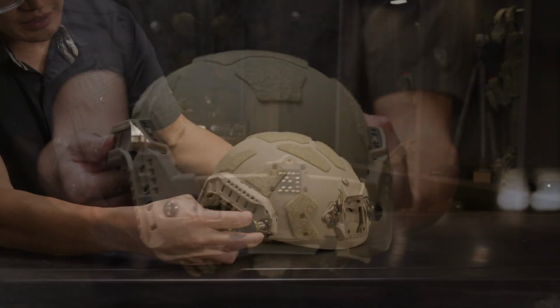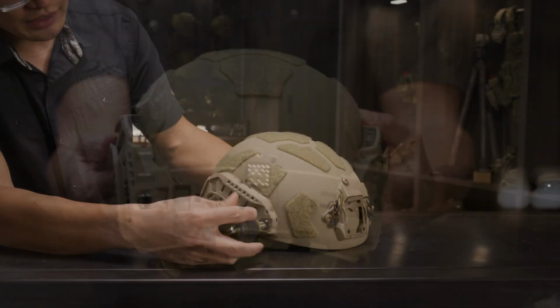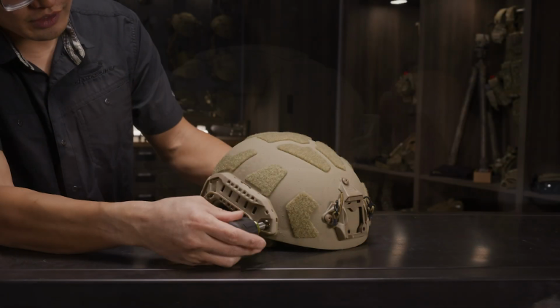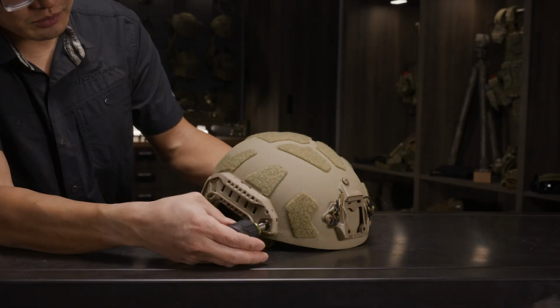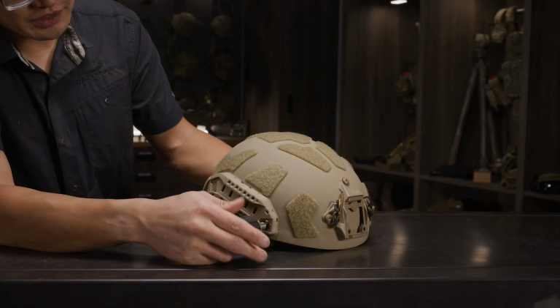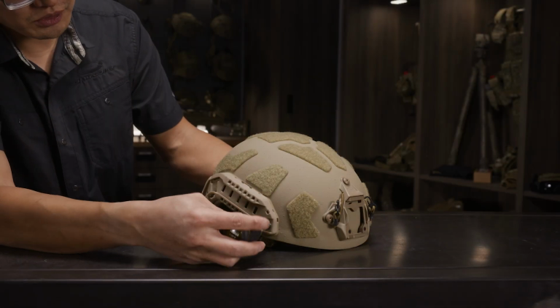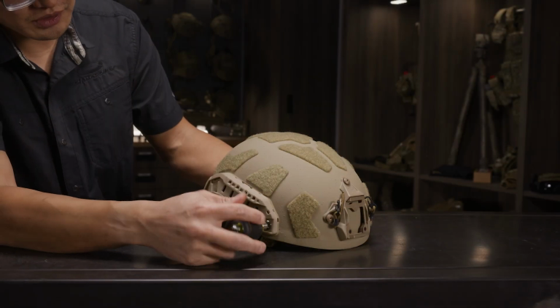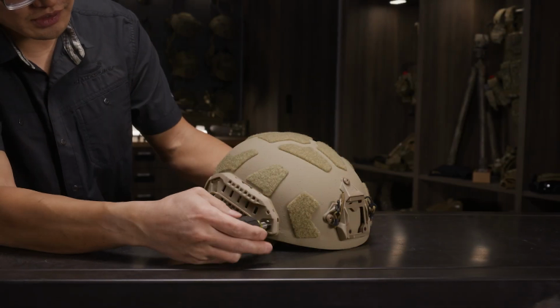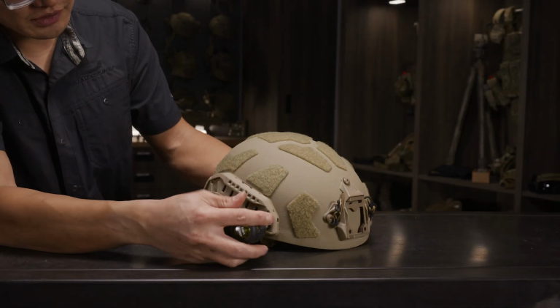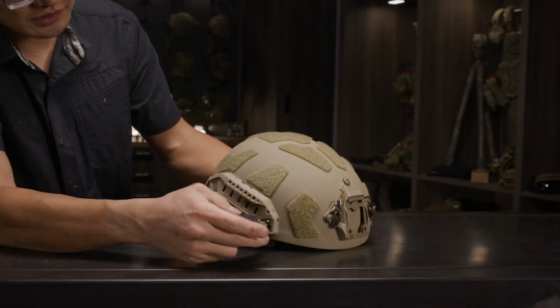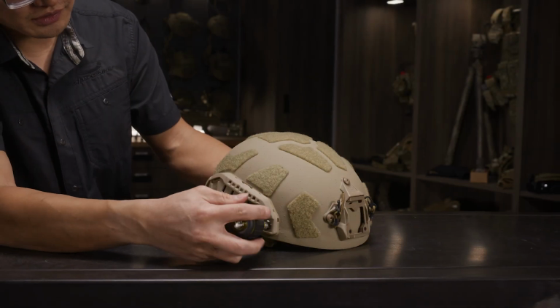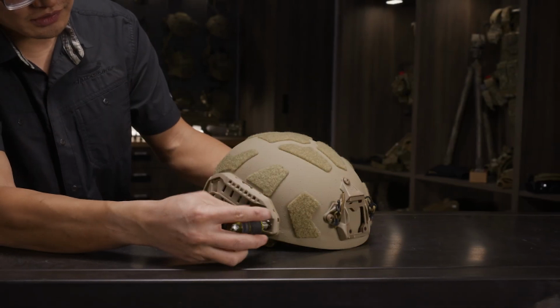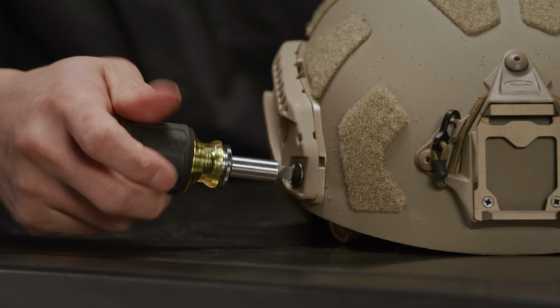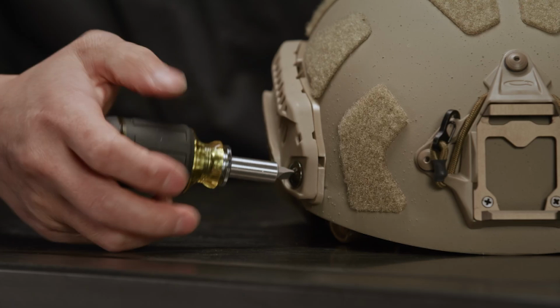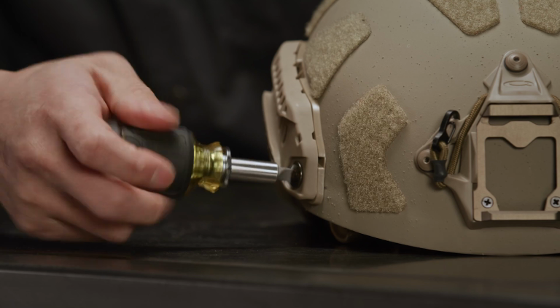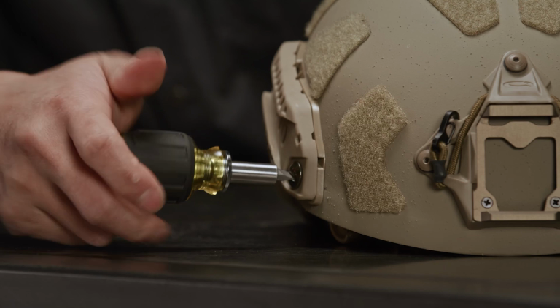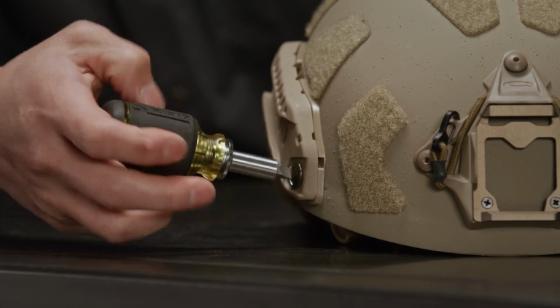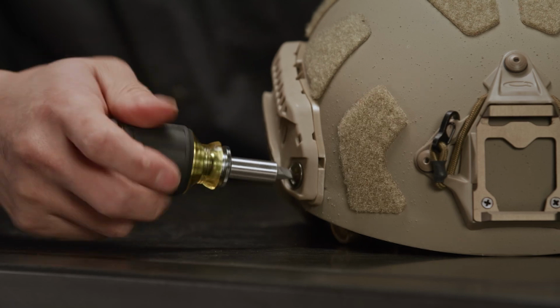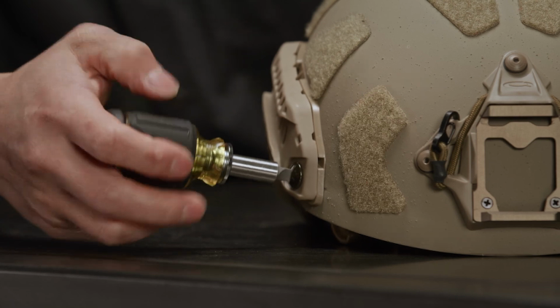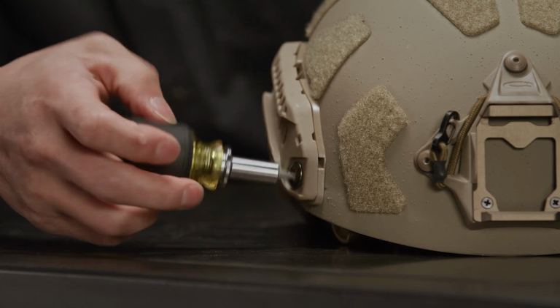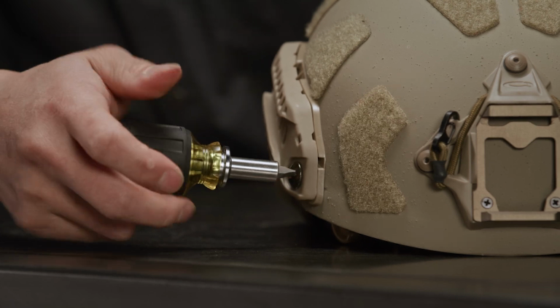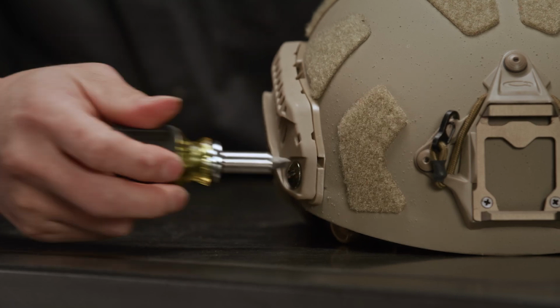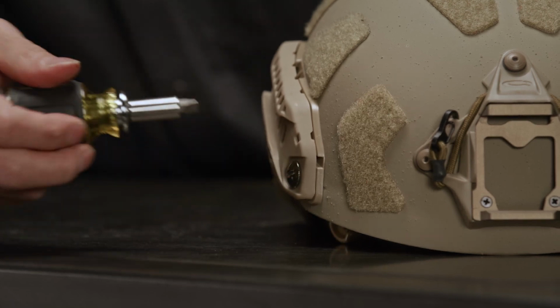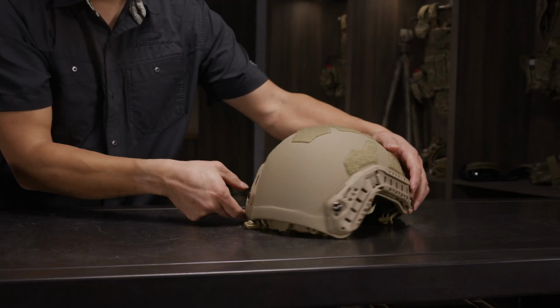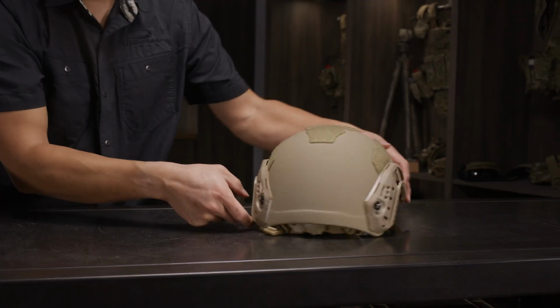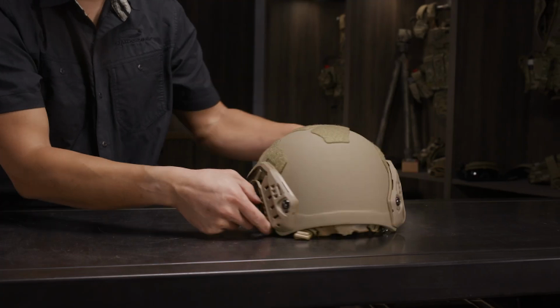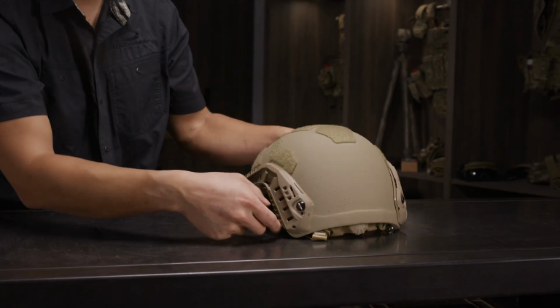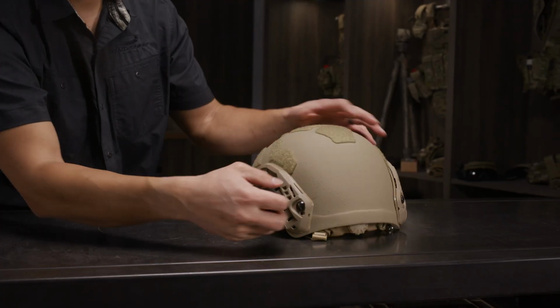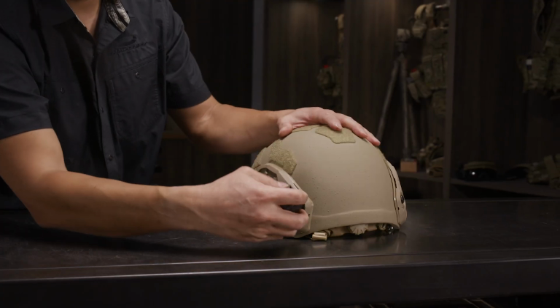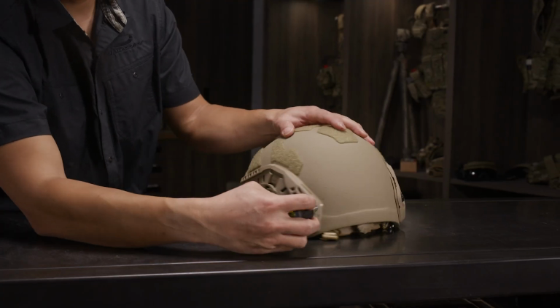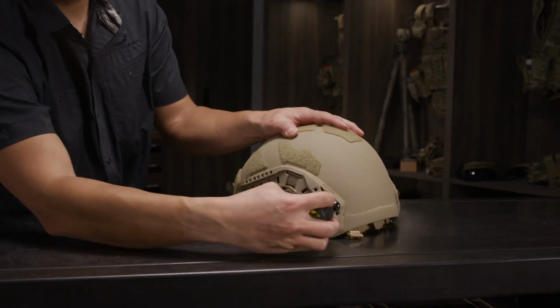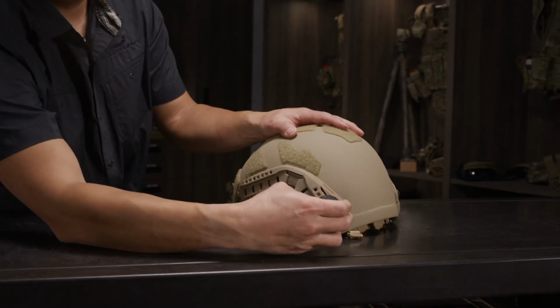The first step is to remove the old rail system from the helmet. We'll do that by removing the bolts at the front and back of each rail.